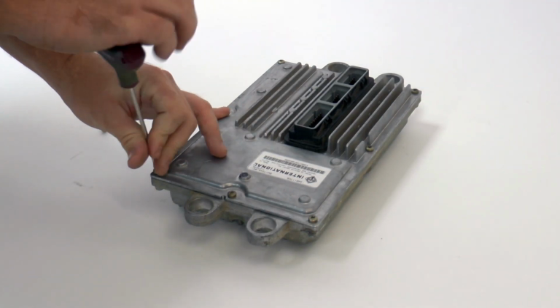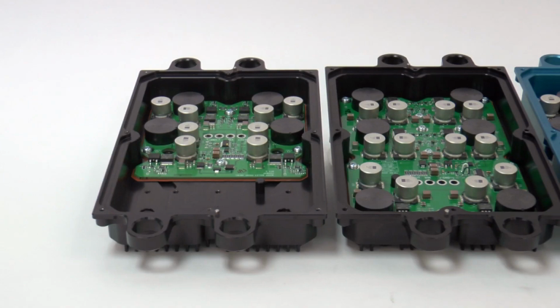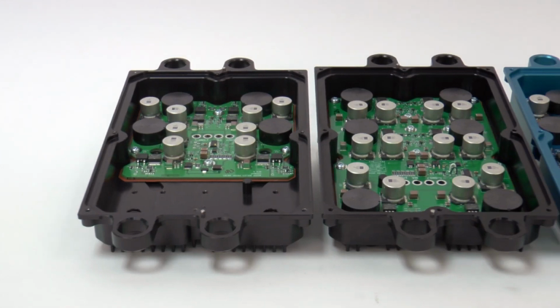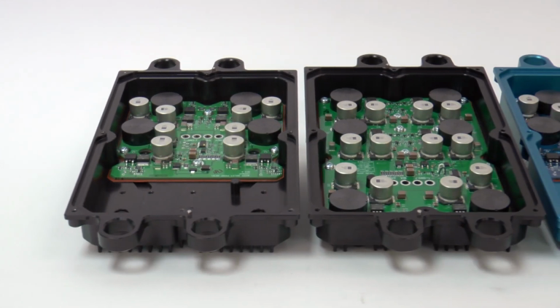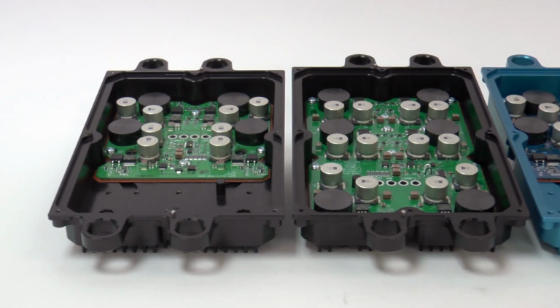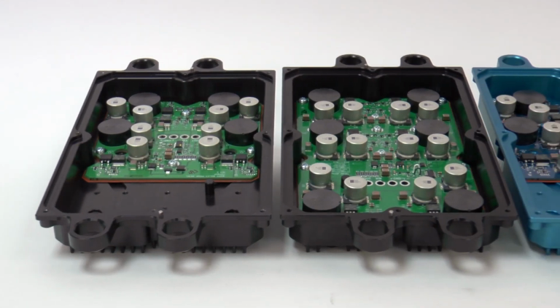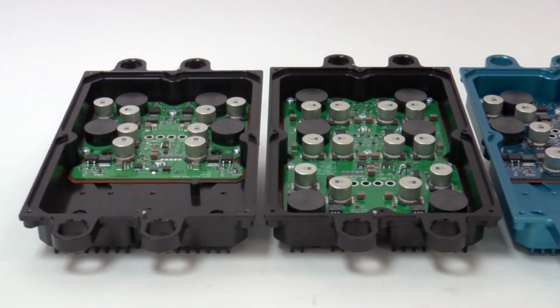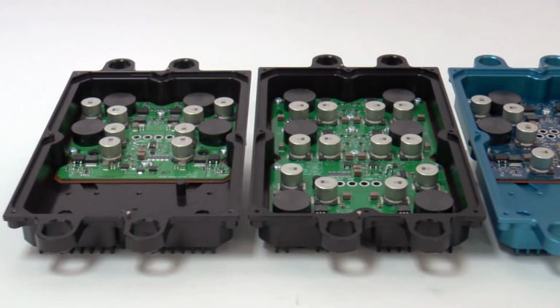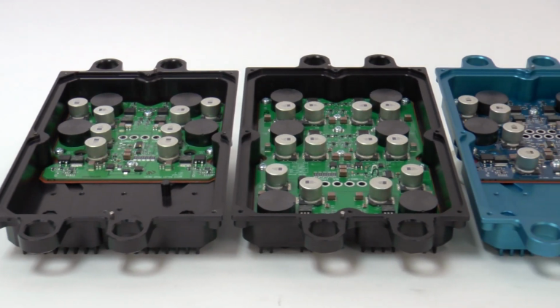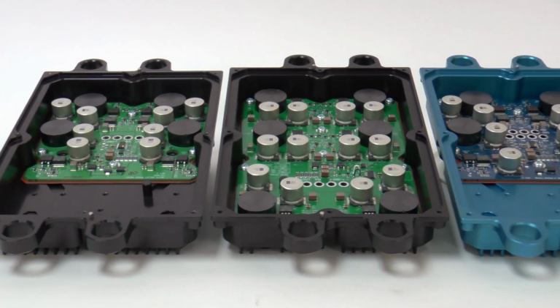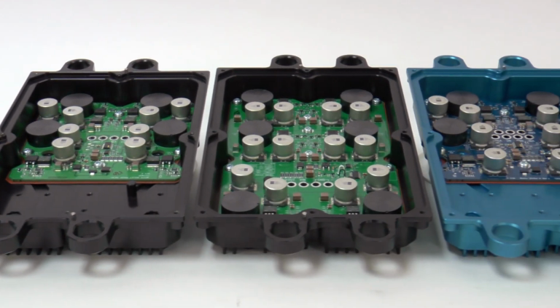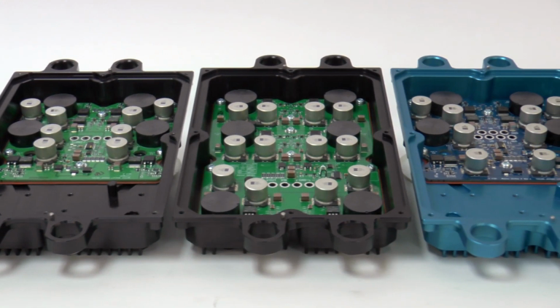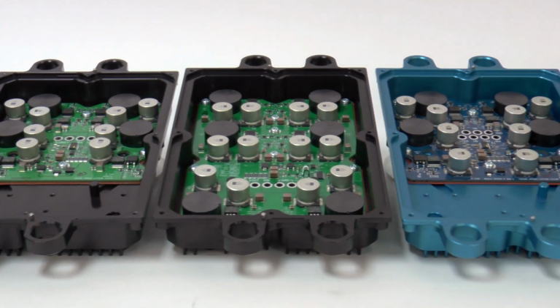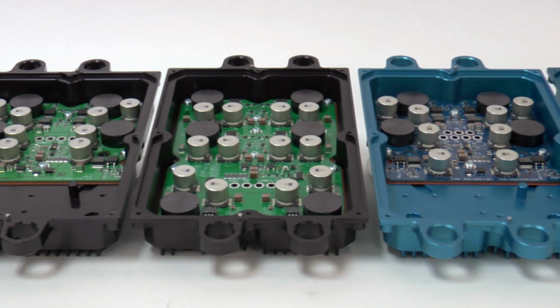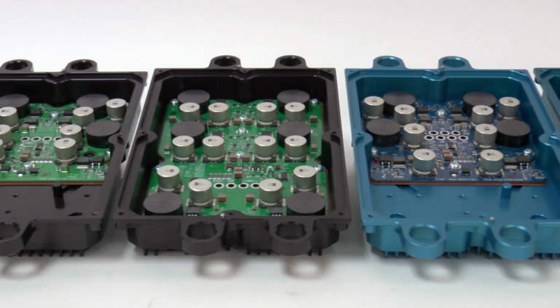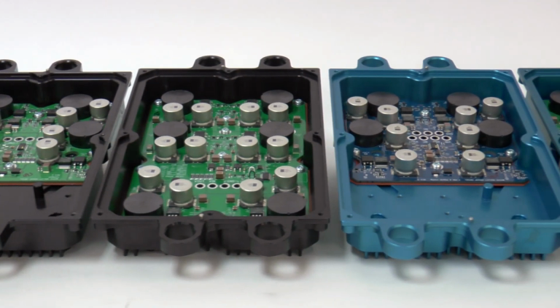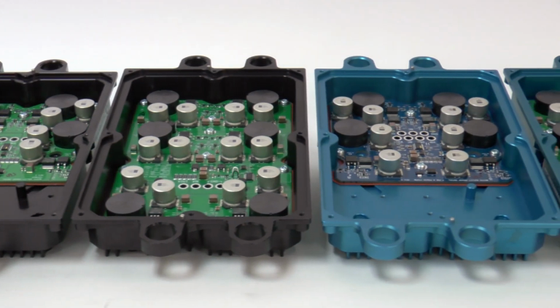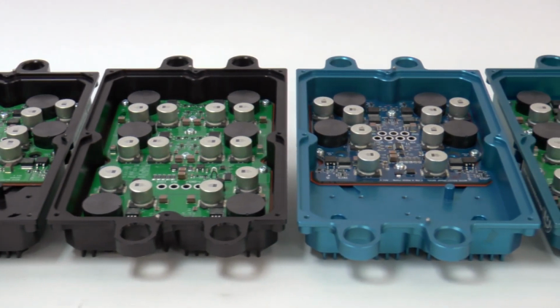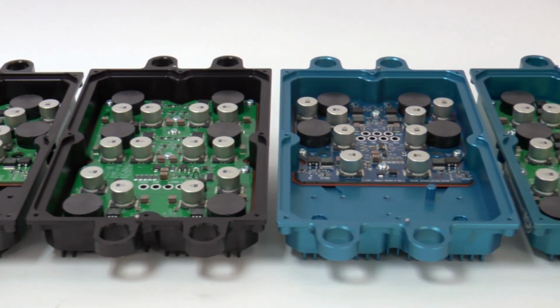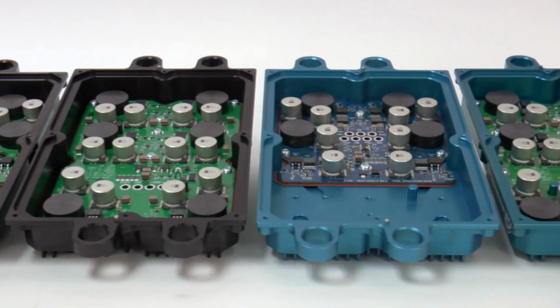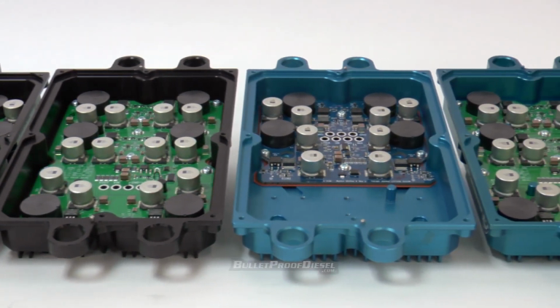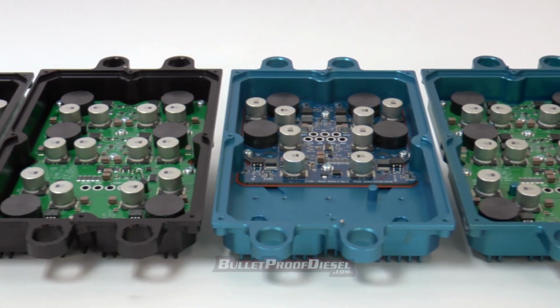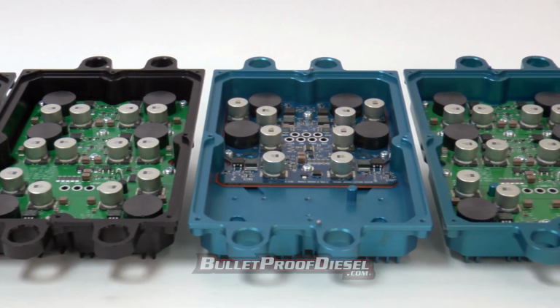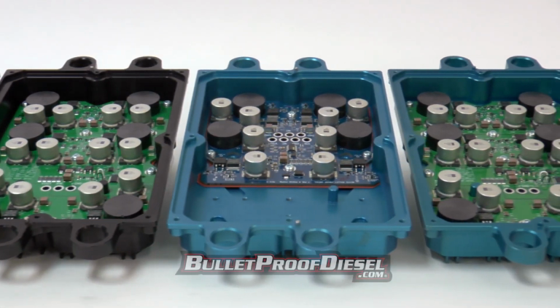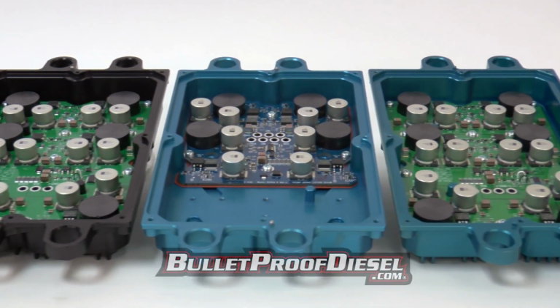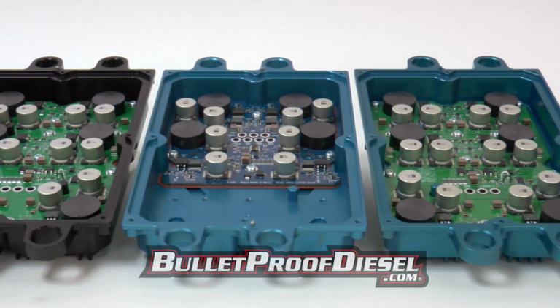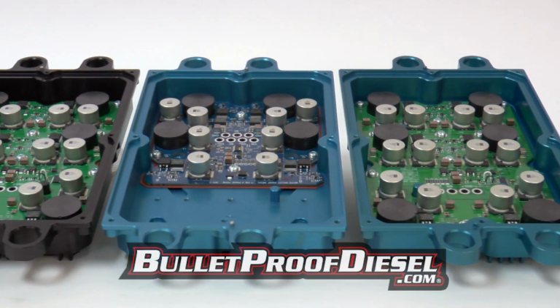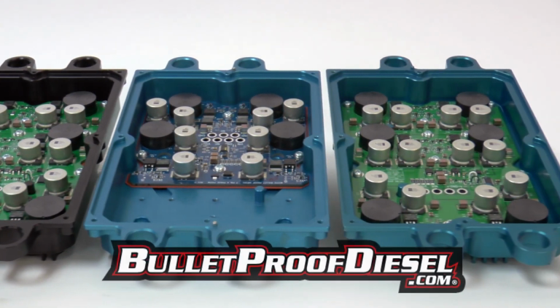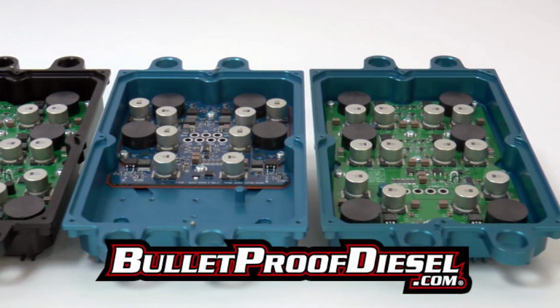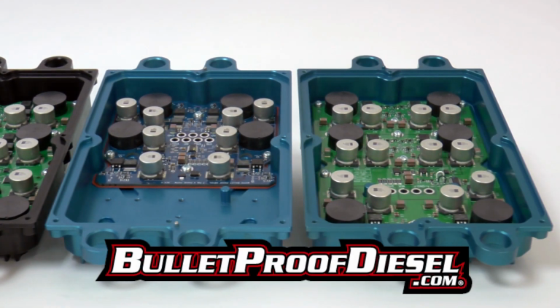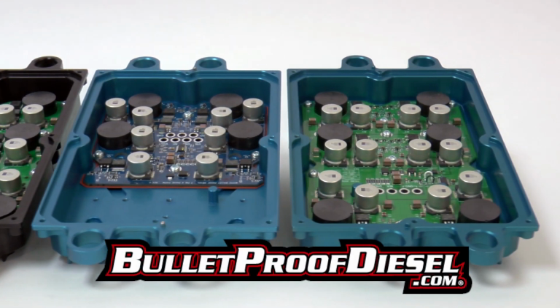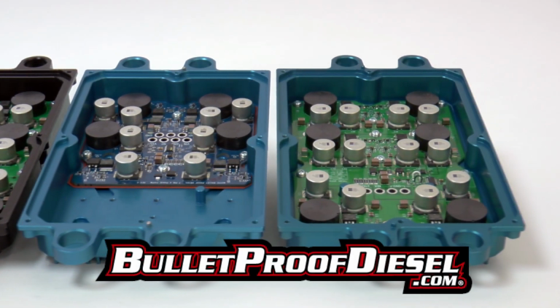We provide several different options when upgrading your FICM power supply. Check our other videos list and web page to learn more.